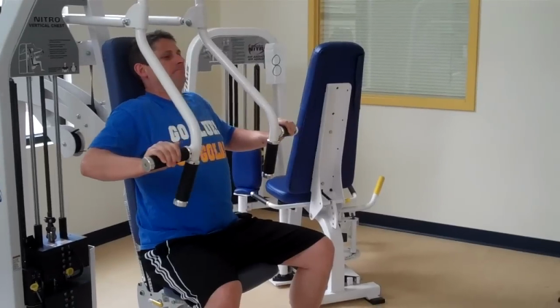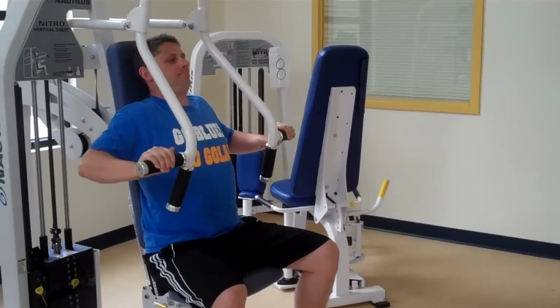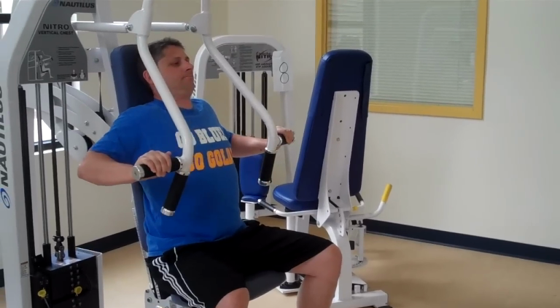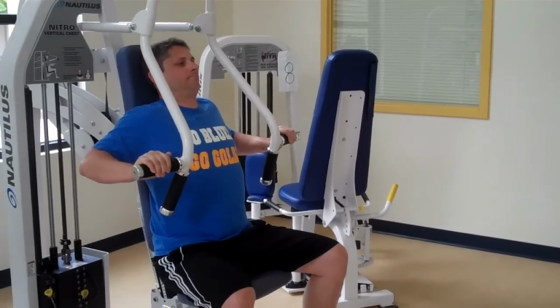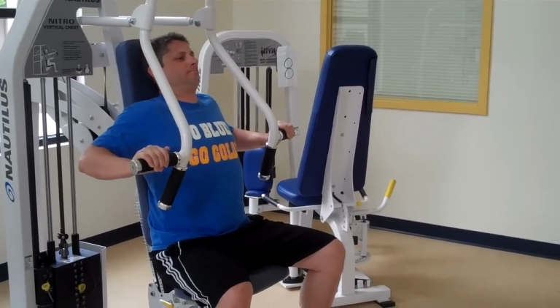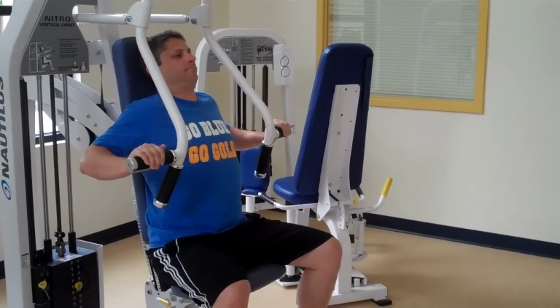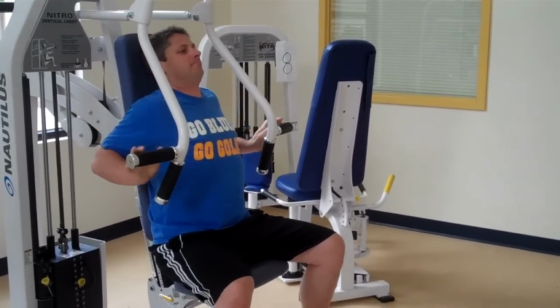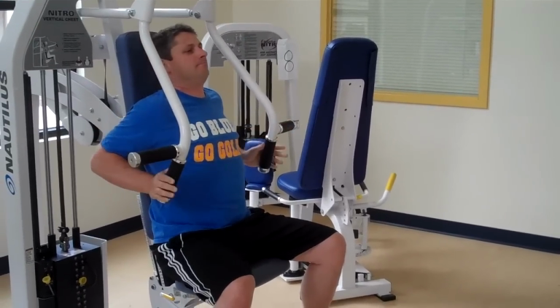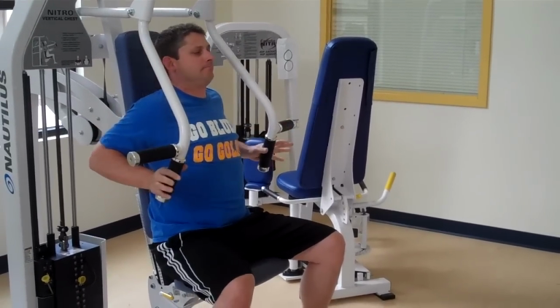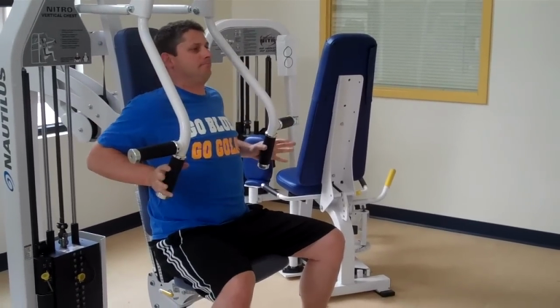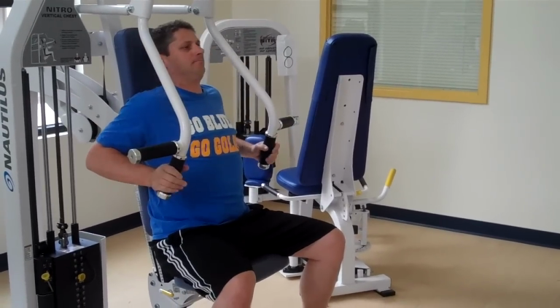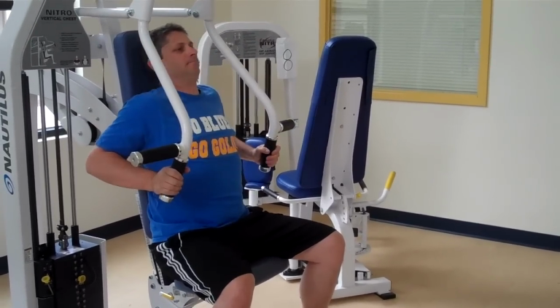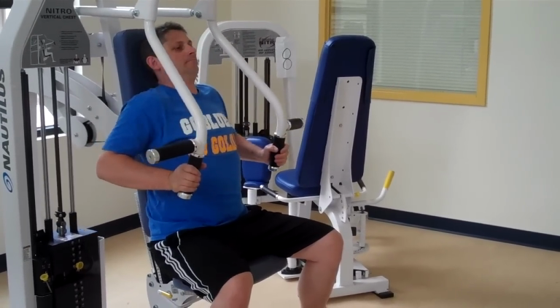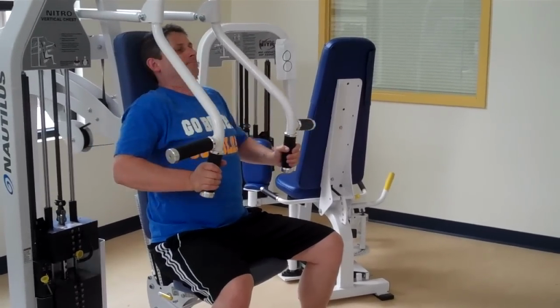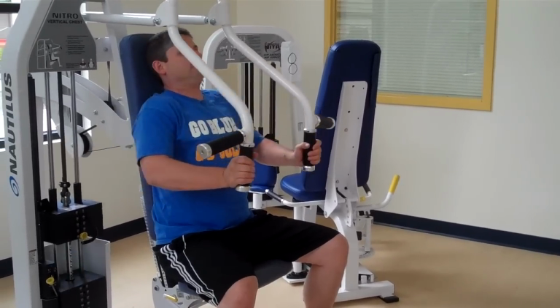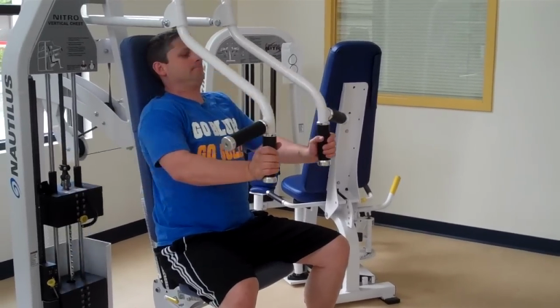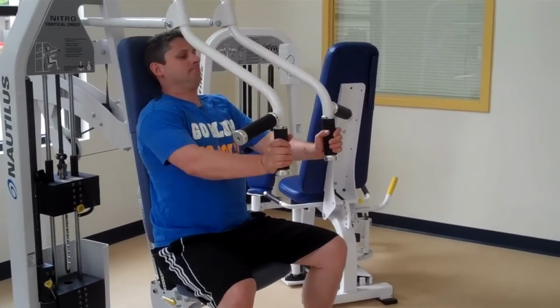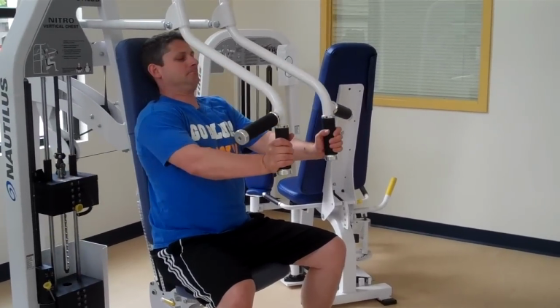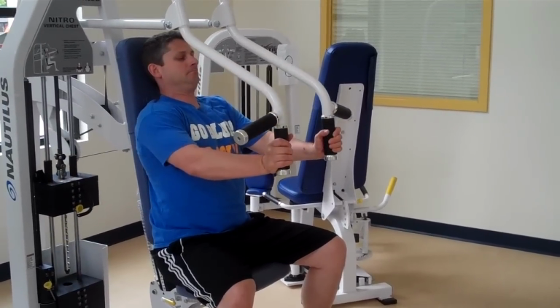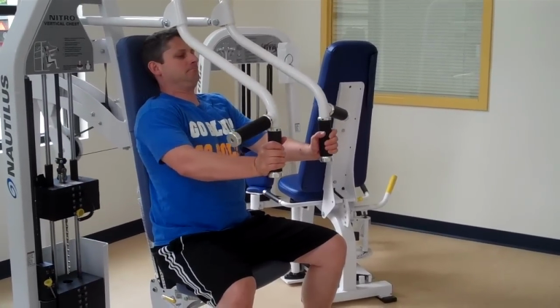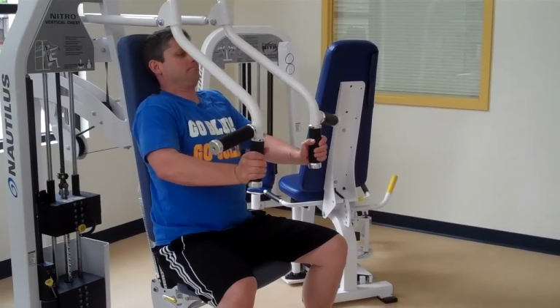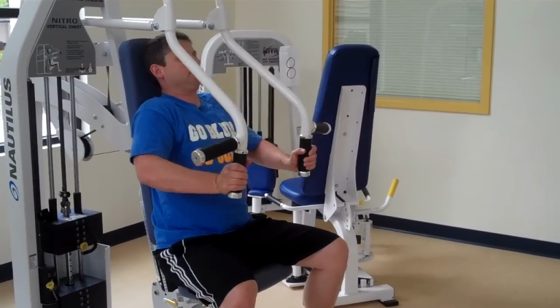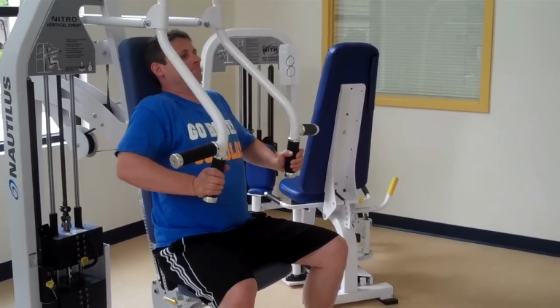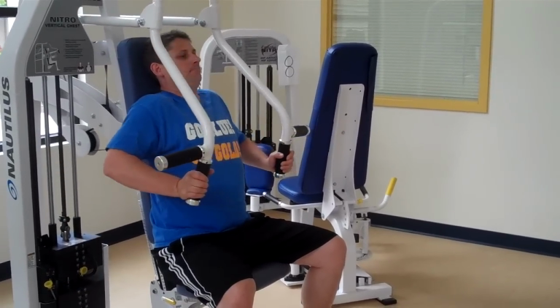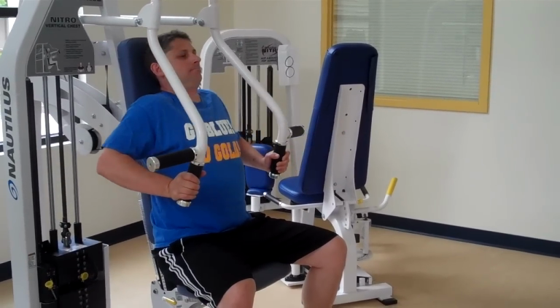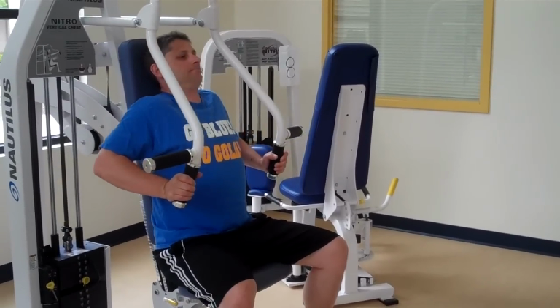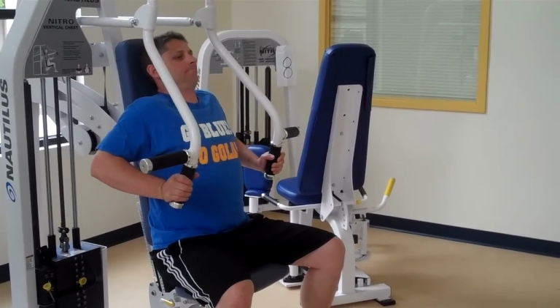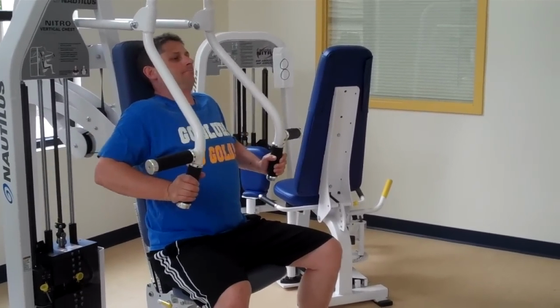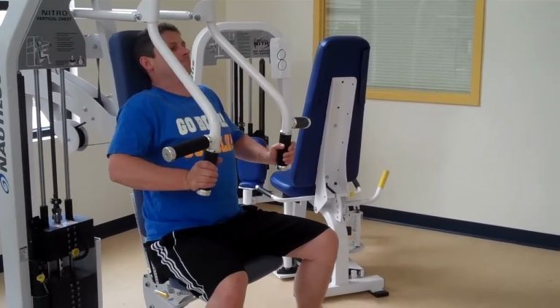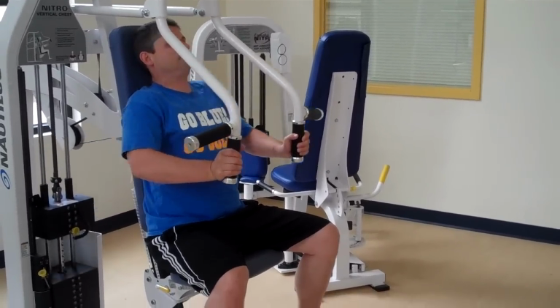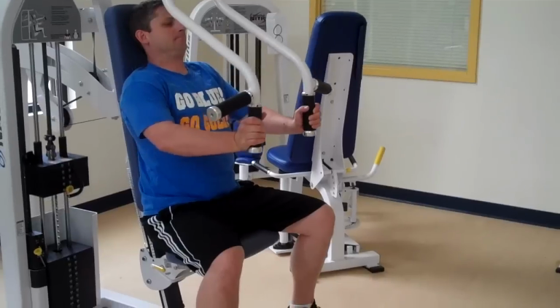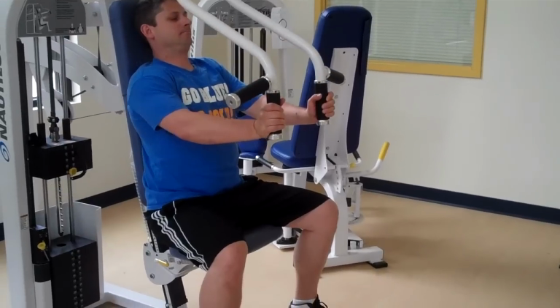He can also use the other handles. It's a little bit lower, works your chest, and gets into the shoulders just a little bit more.